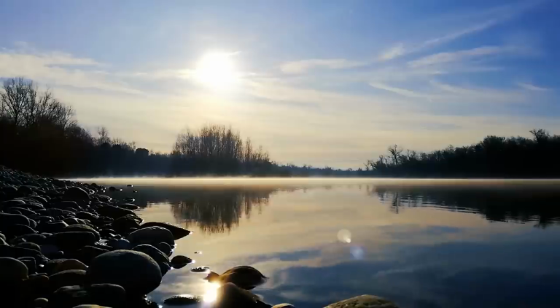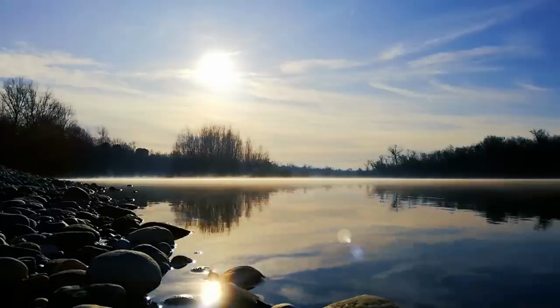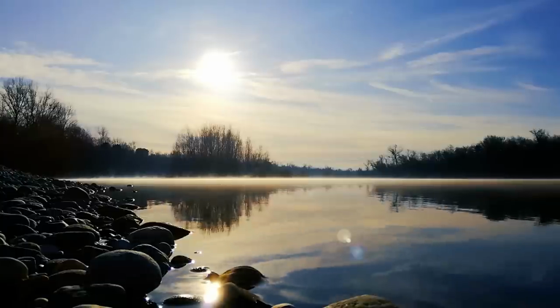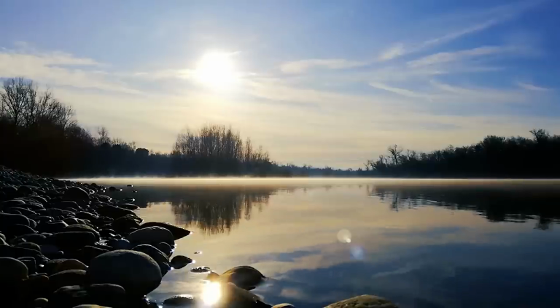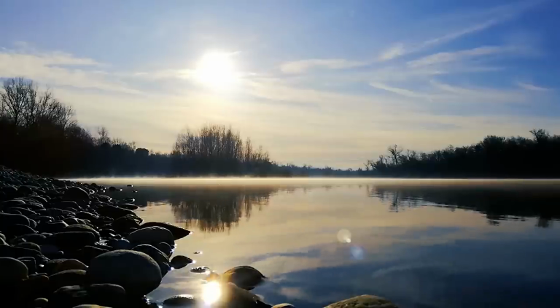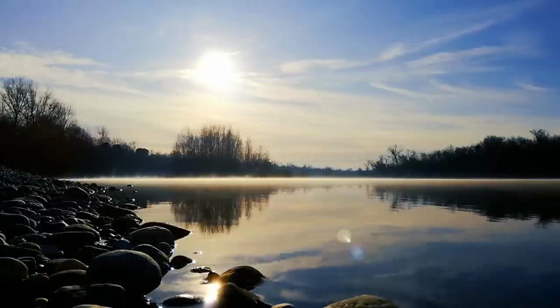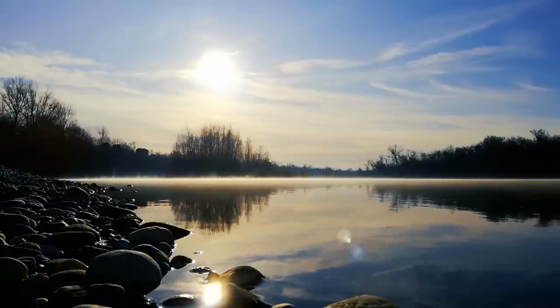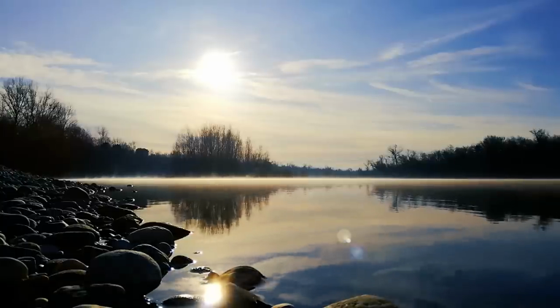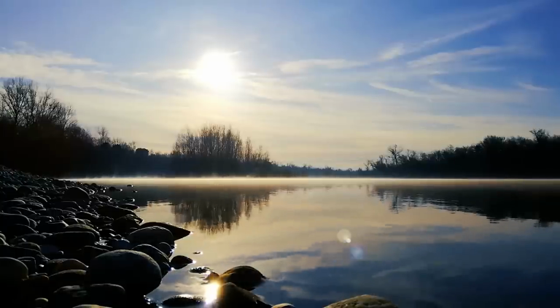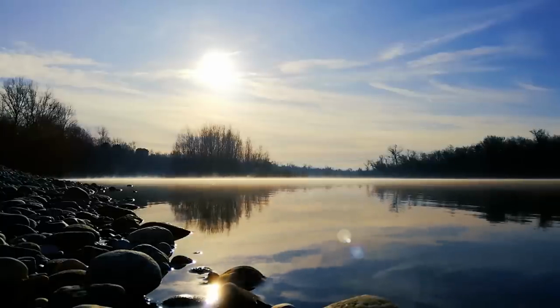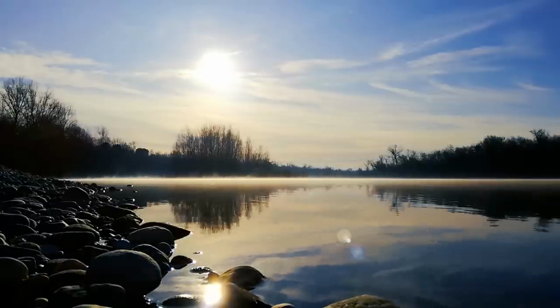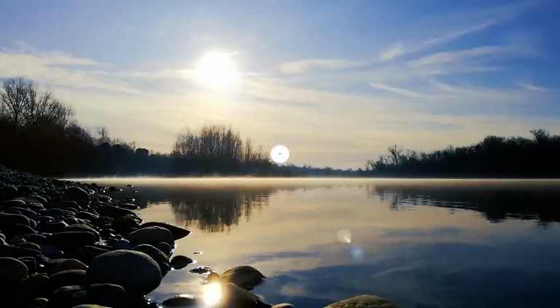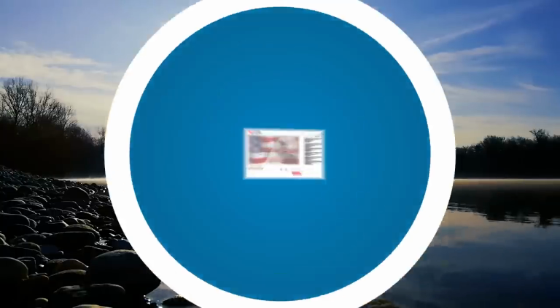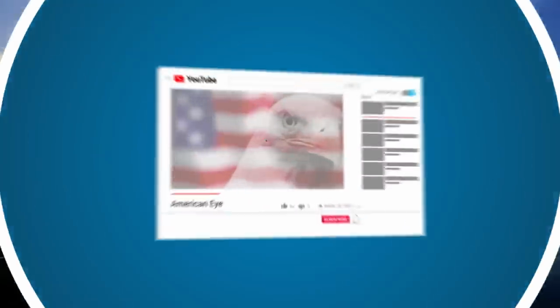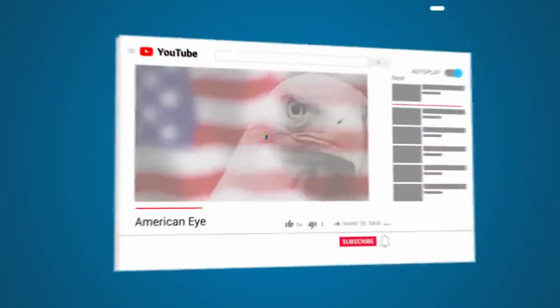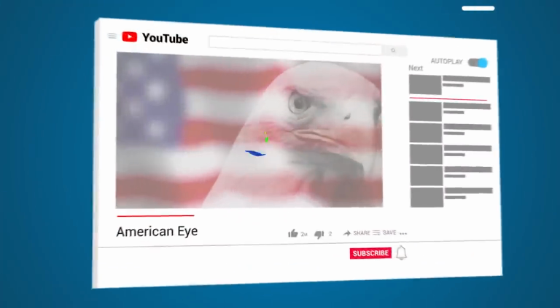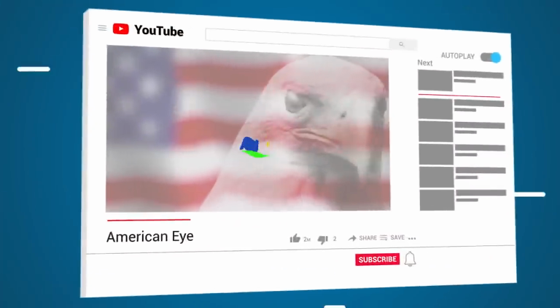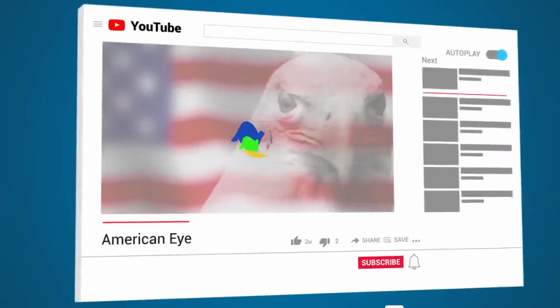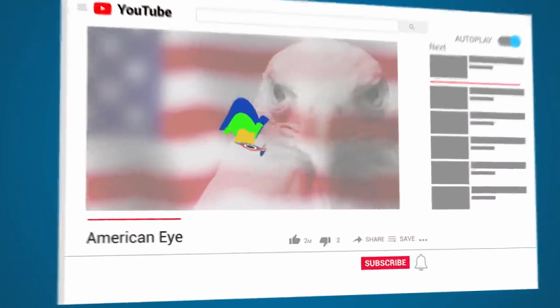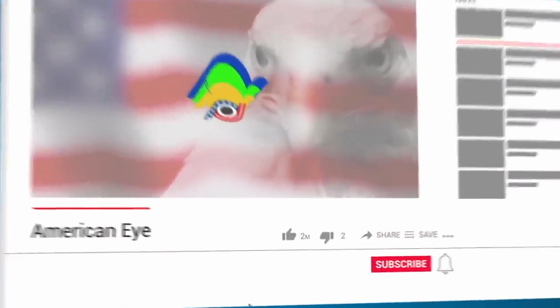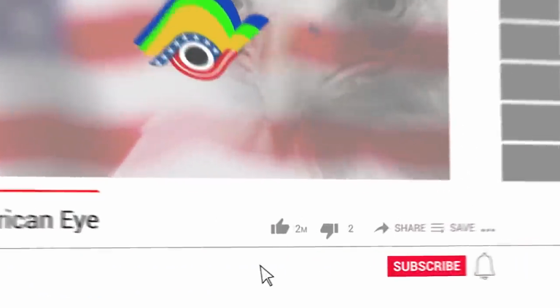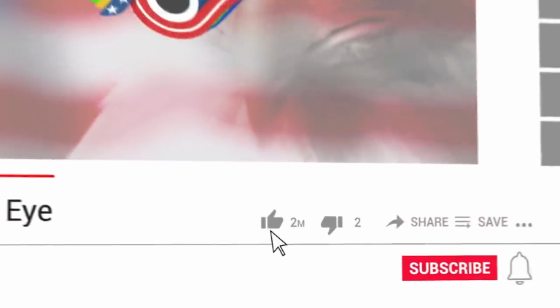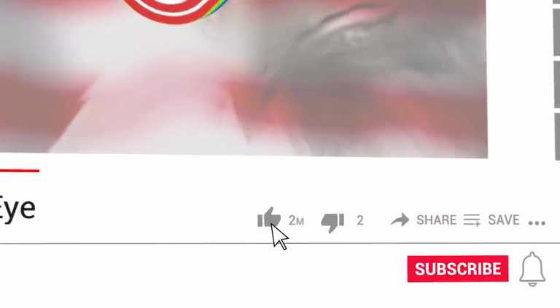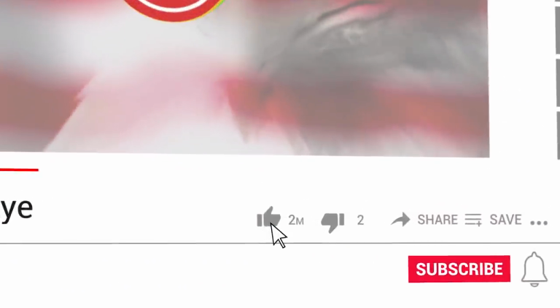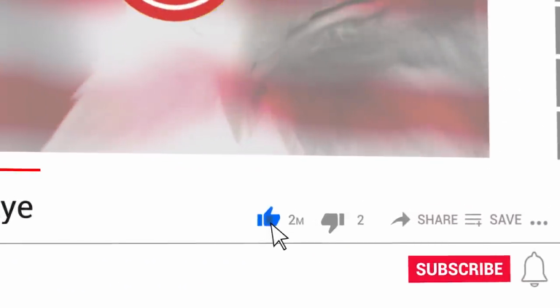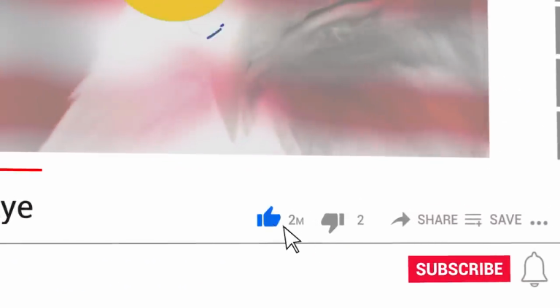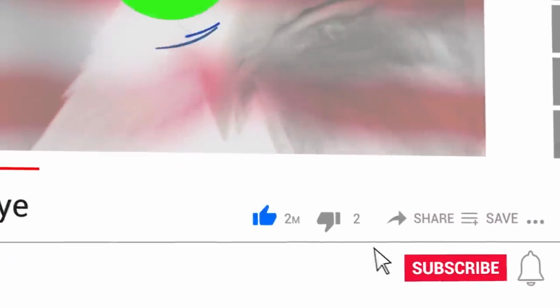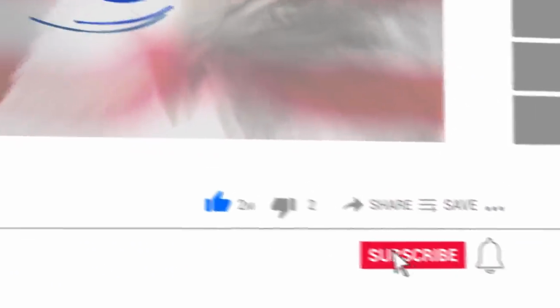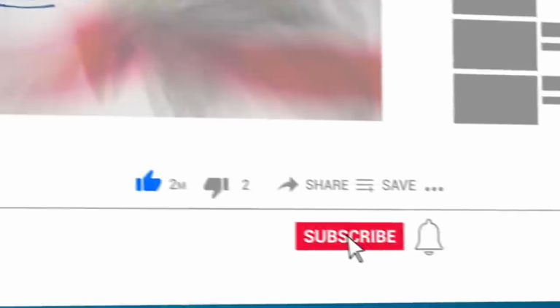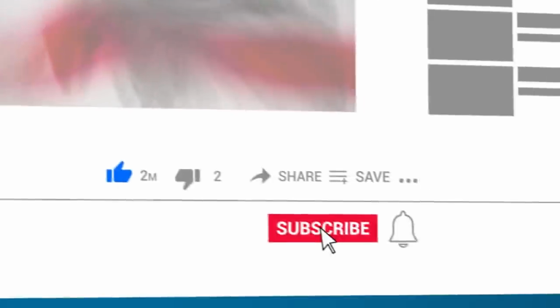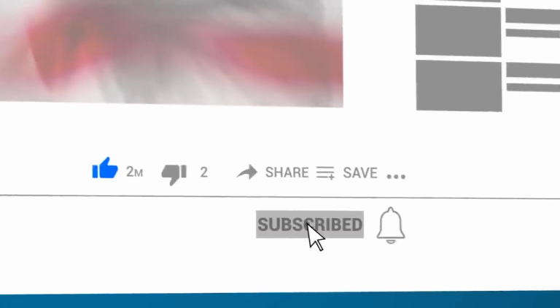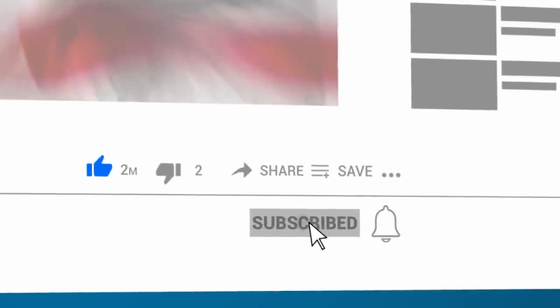So what do you think they found at the bottom of Lake Michigan? Let us know in the comments, and hit that subscribe button.